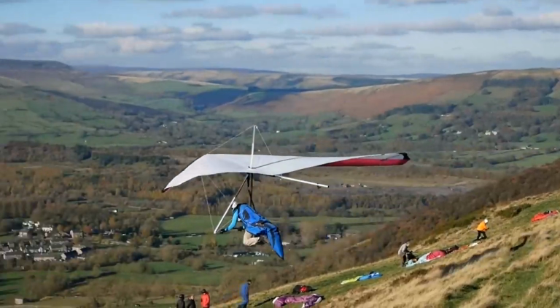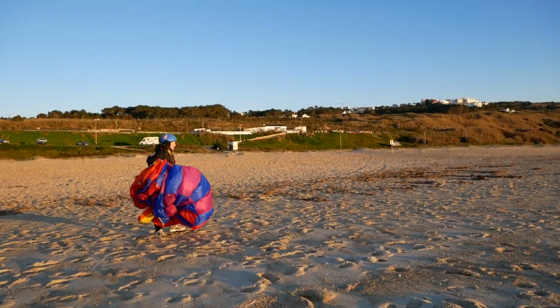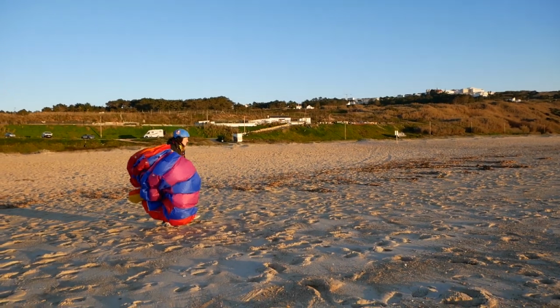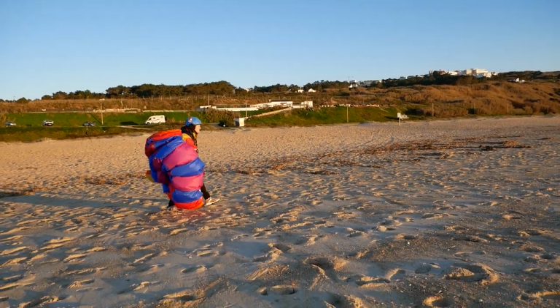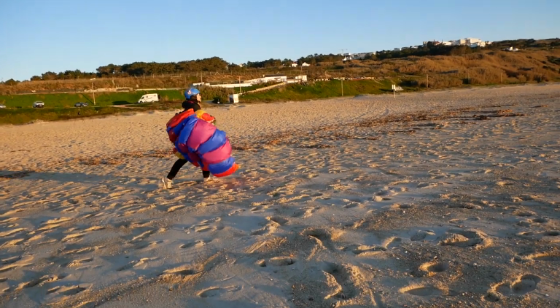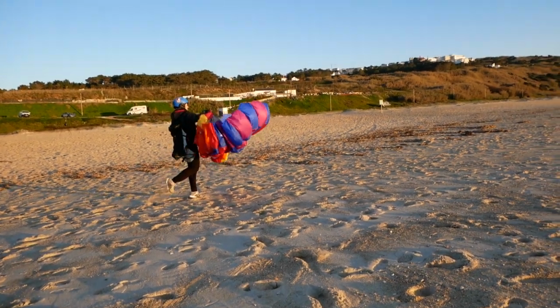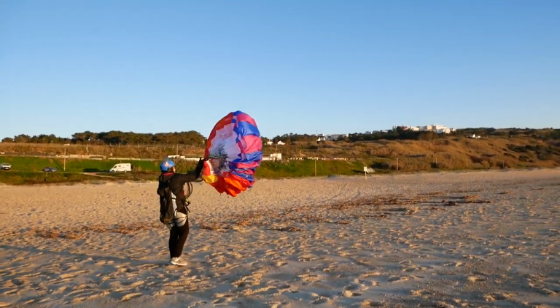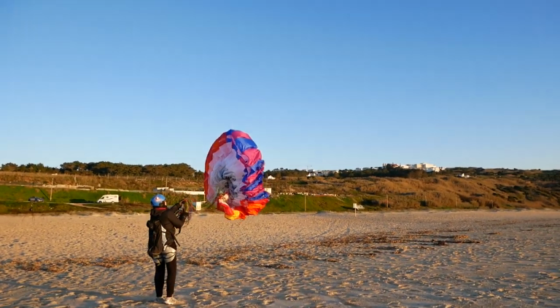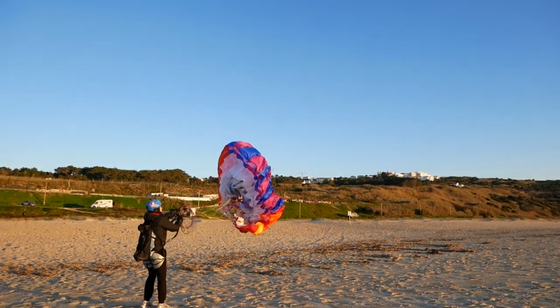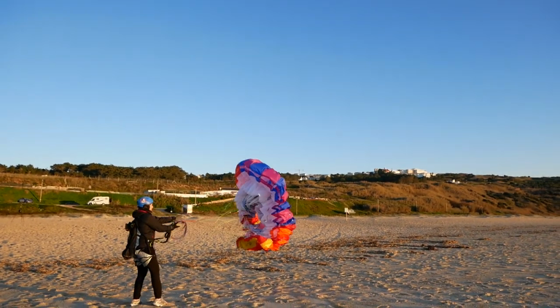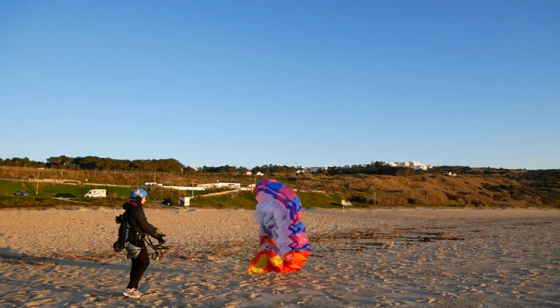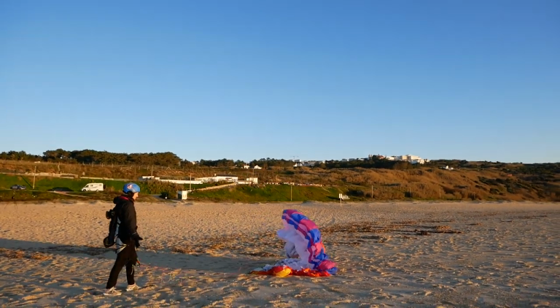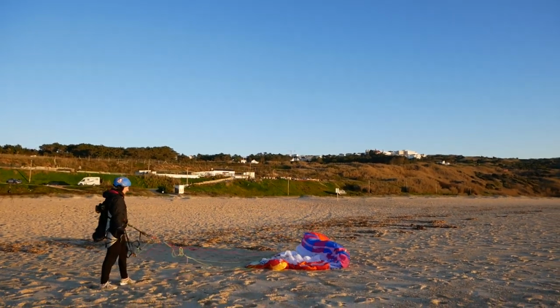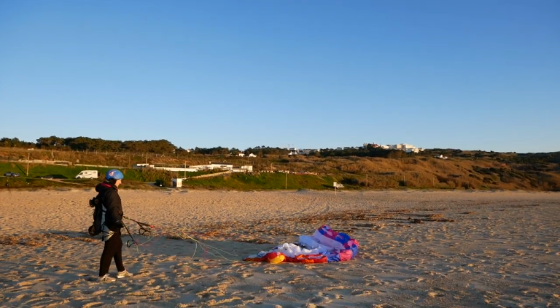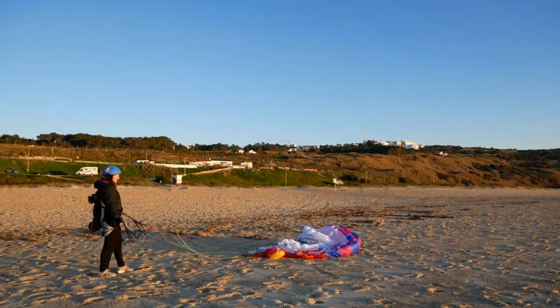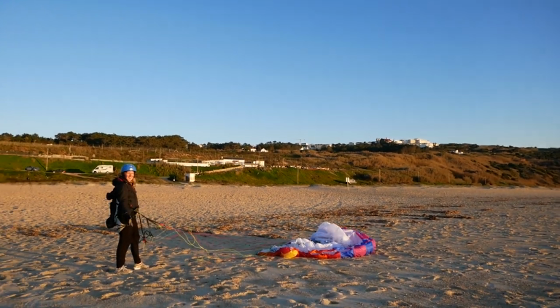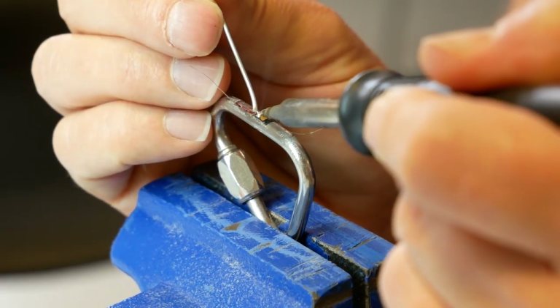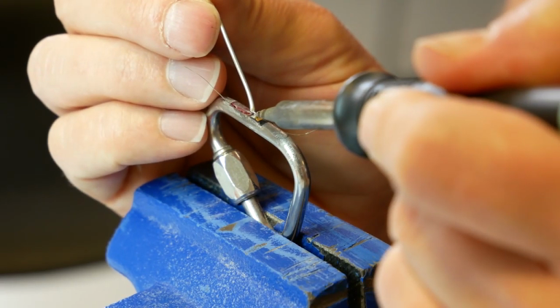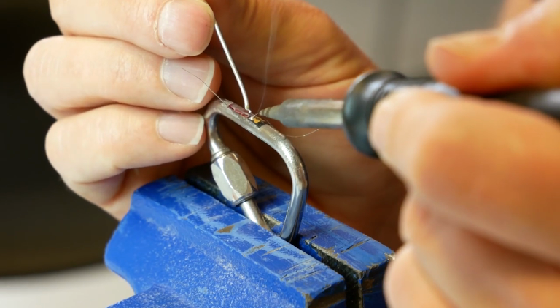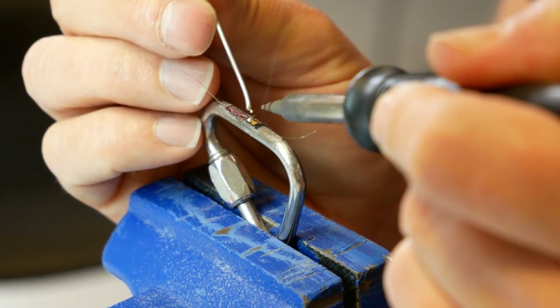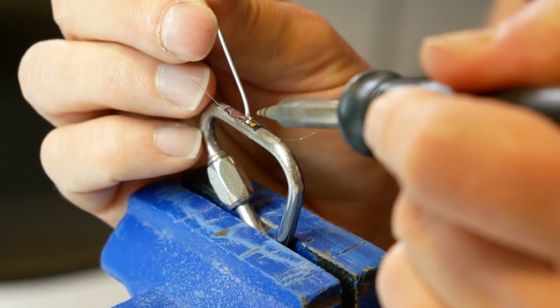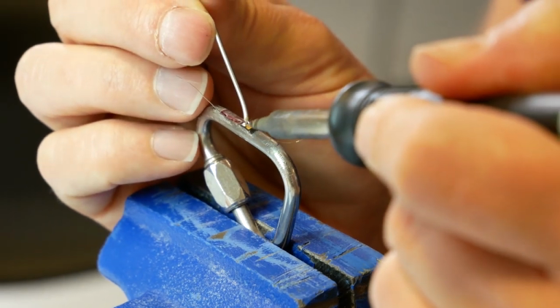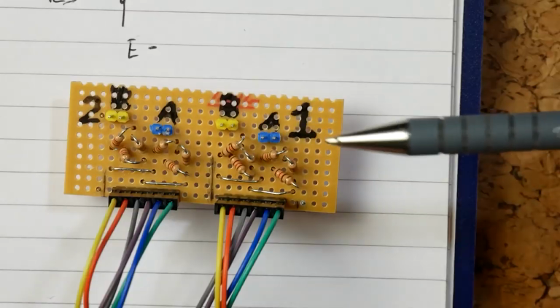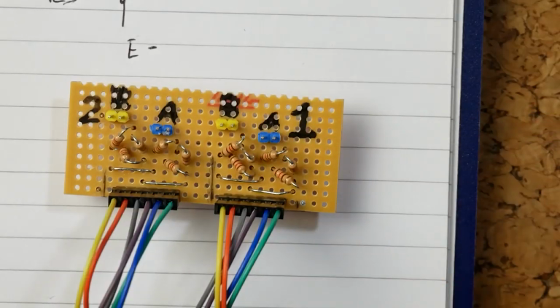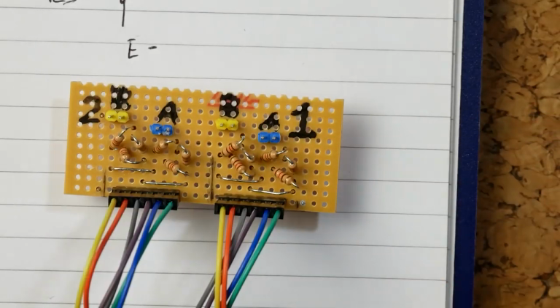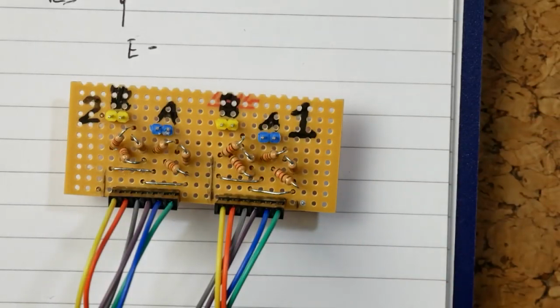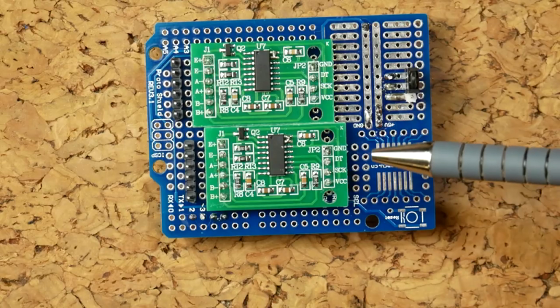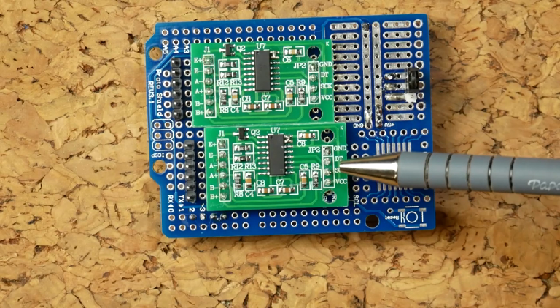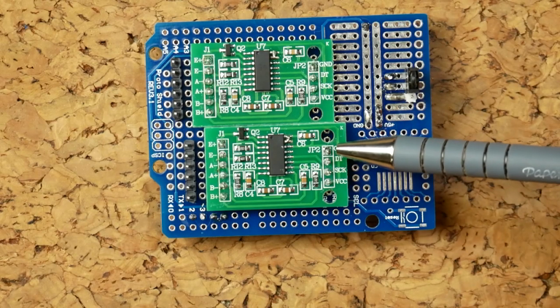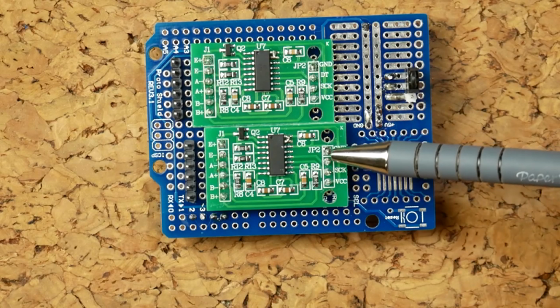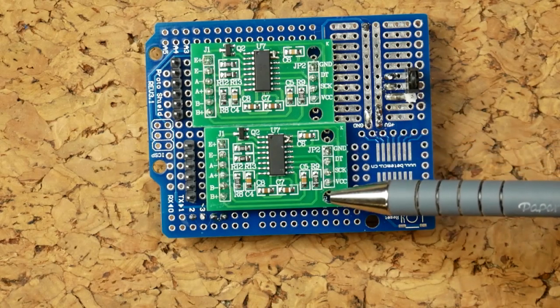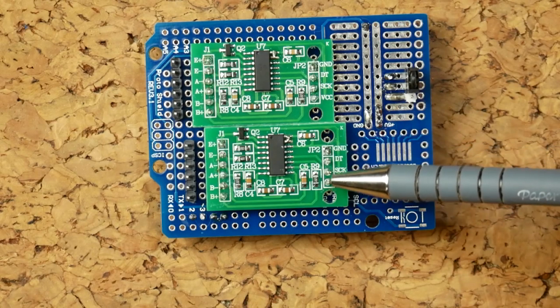The idea was to leave the paraglider structure exactly the same, but use sensors and electronics to help the pilot fly better.